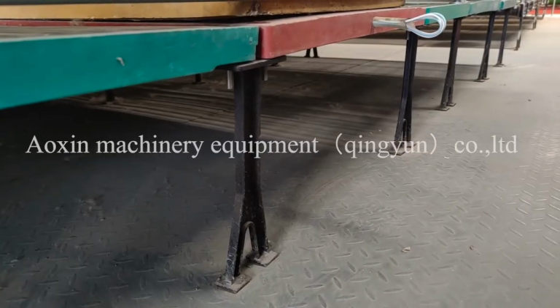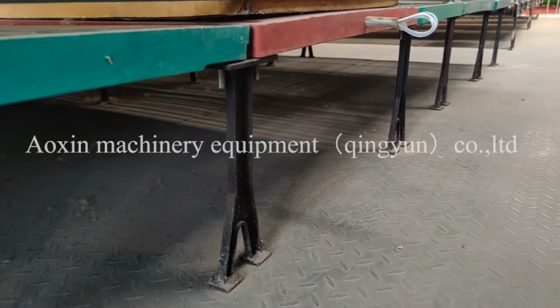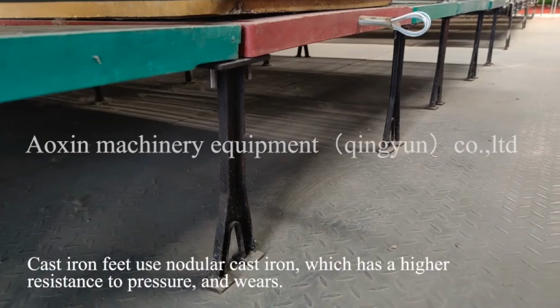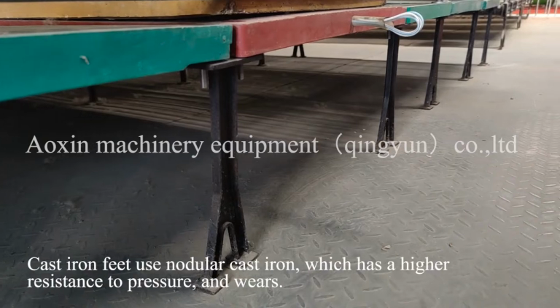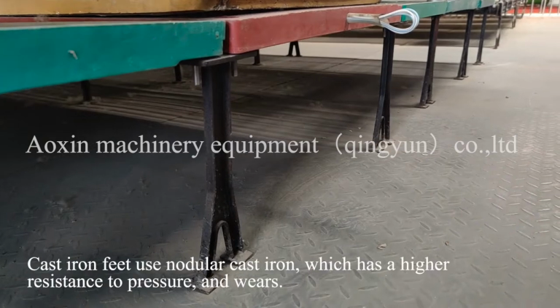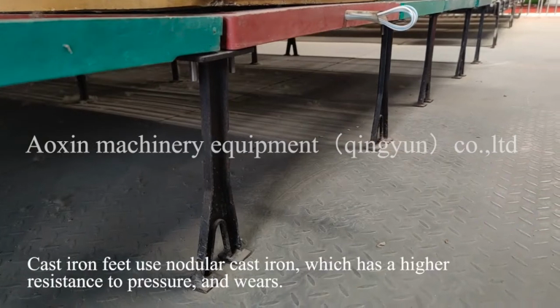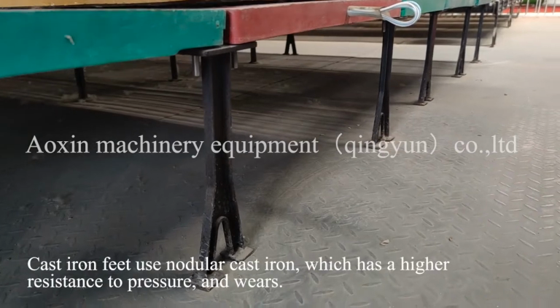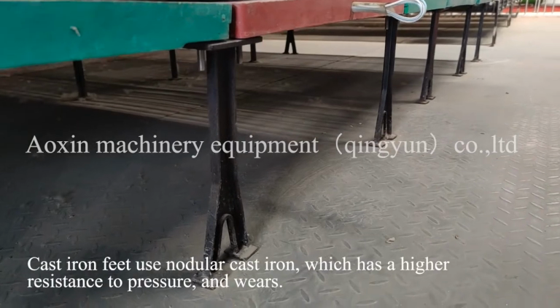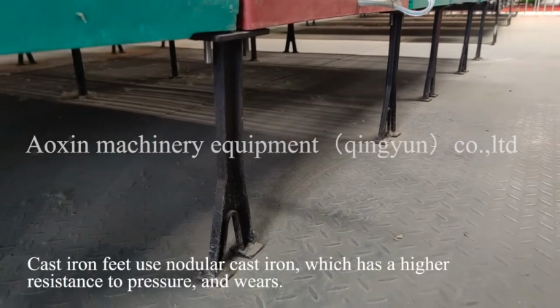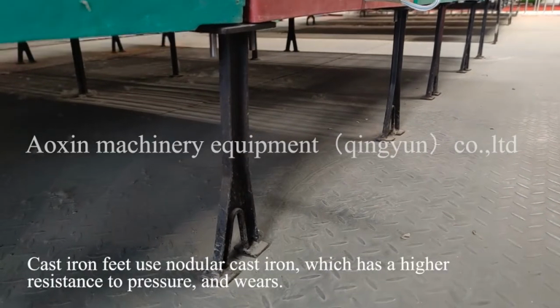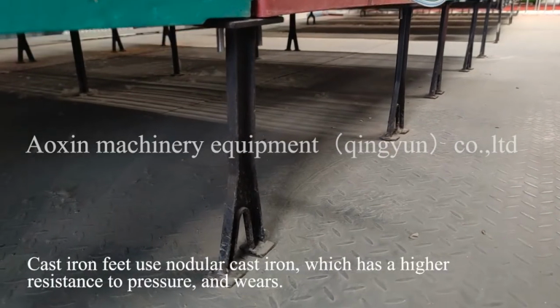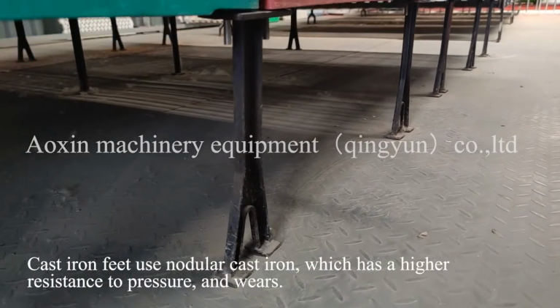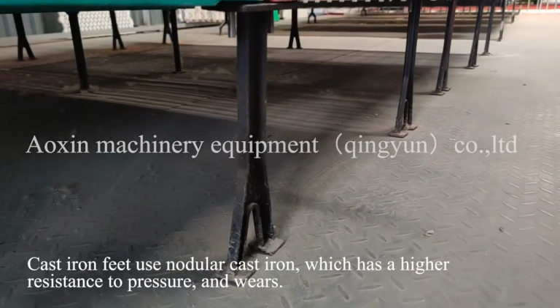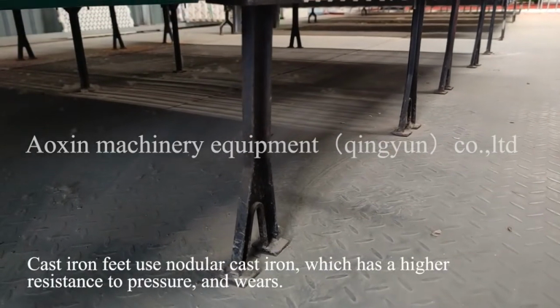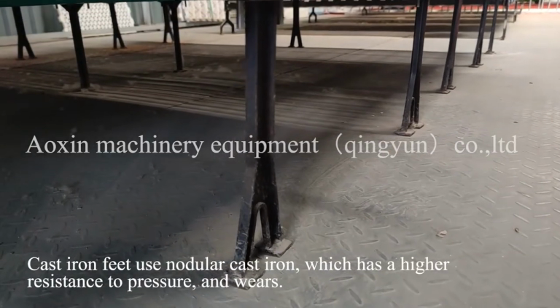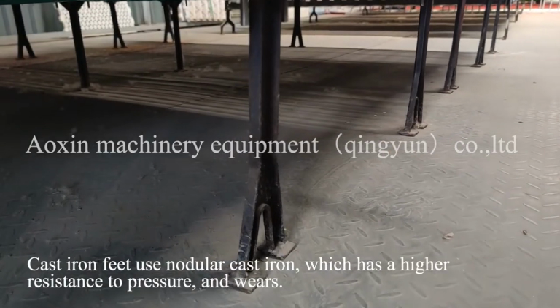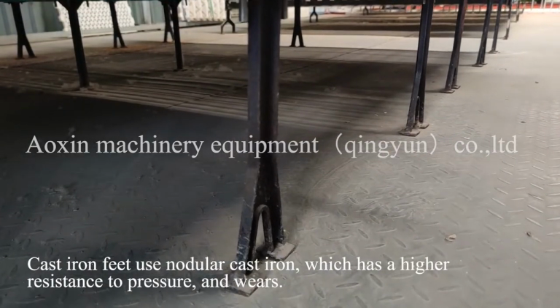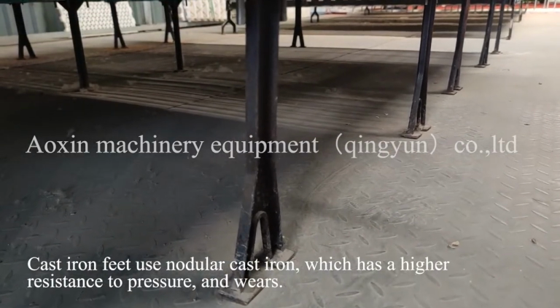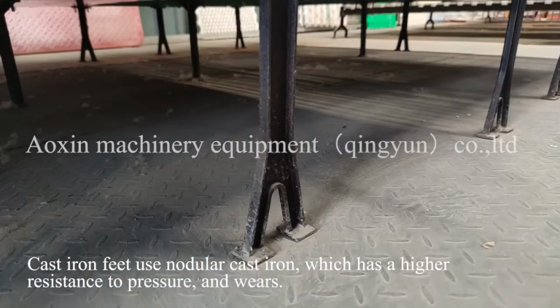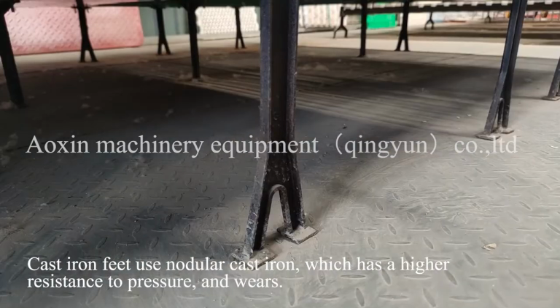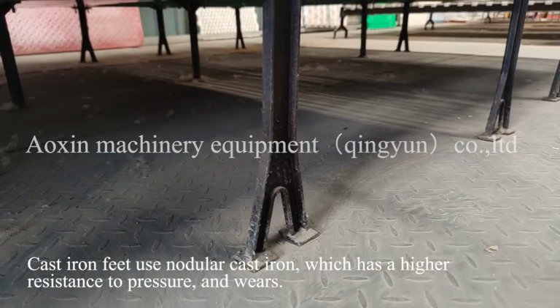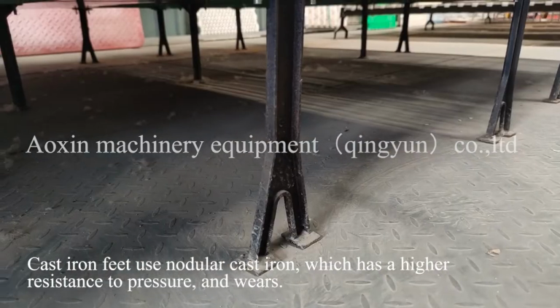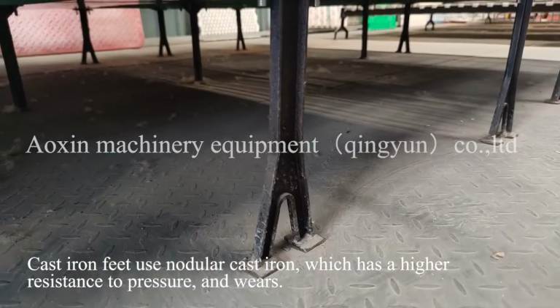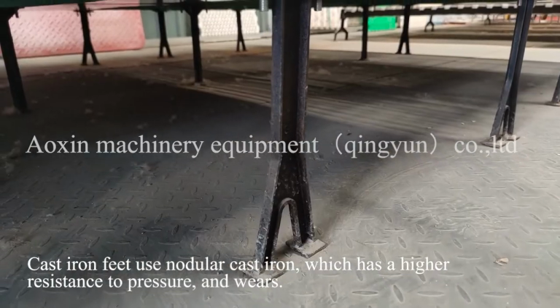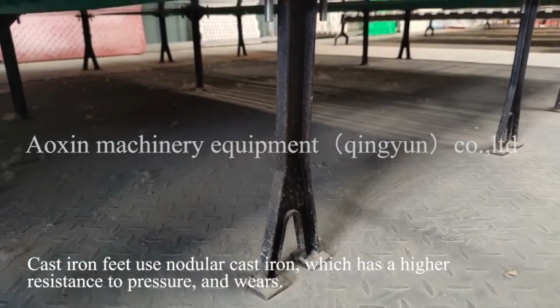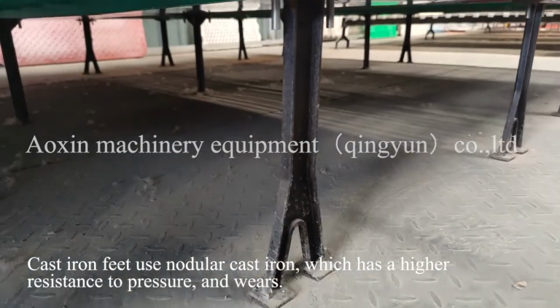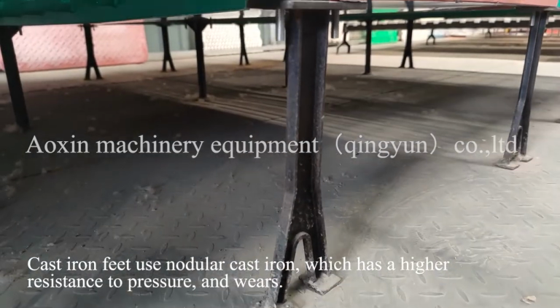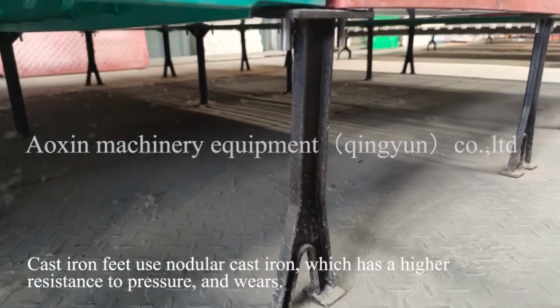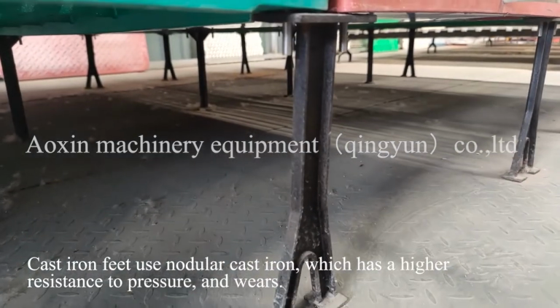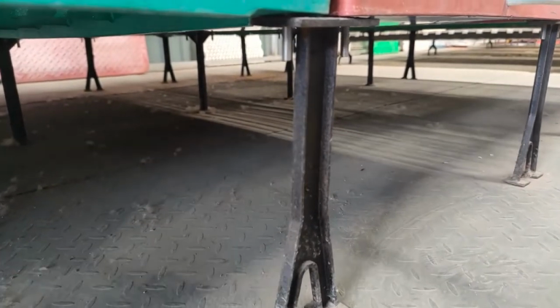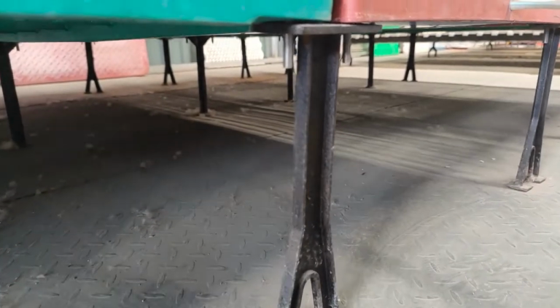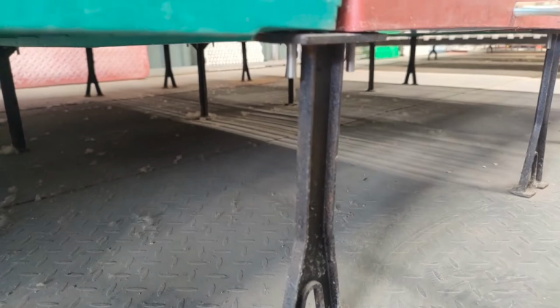Cast iron feet use modular cast iron, which has higher resistance to pressure.